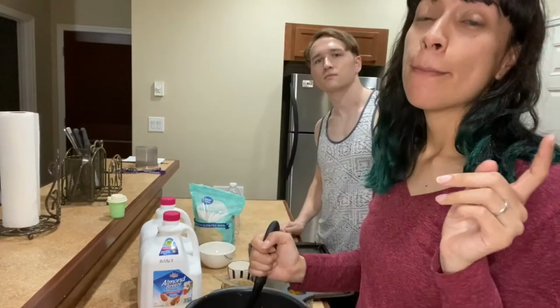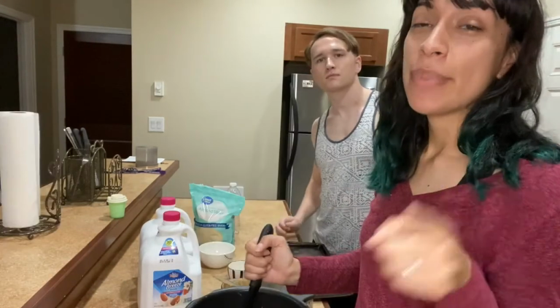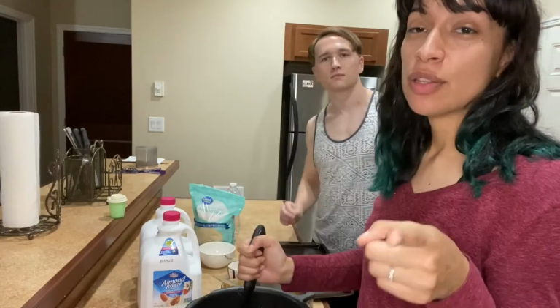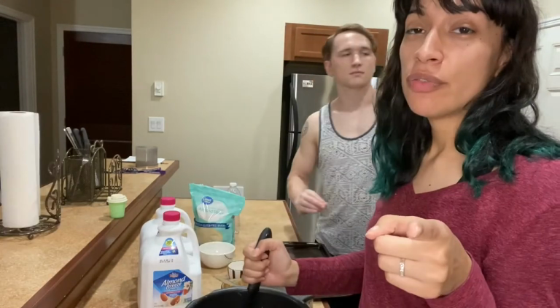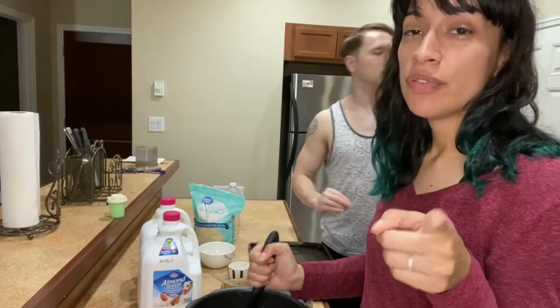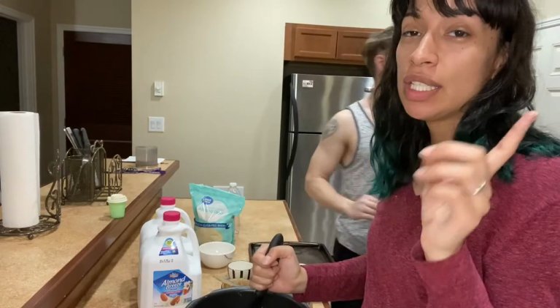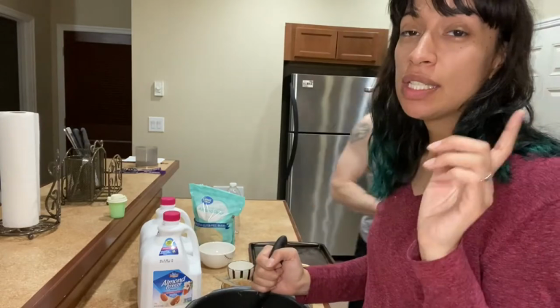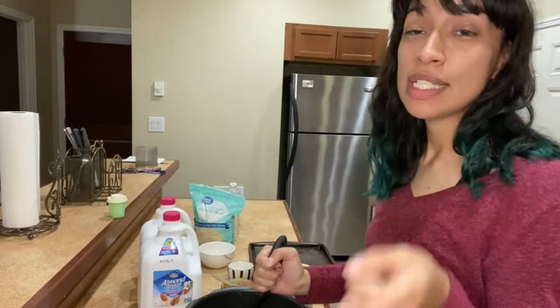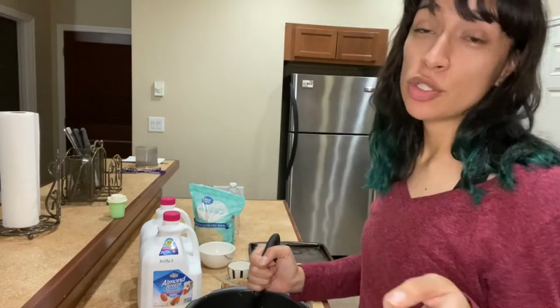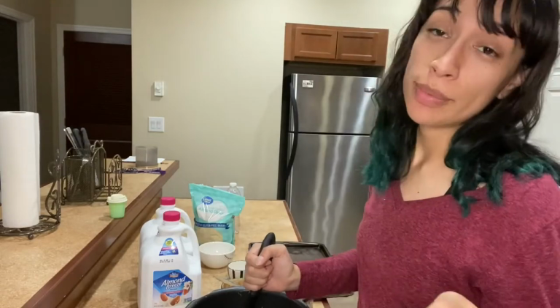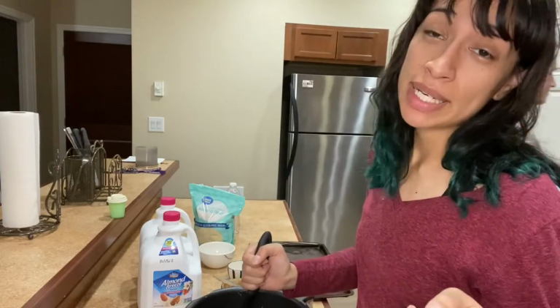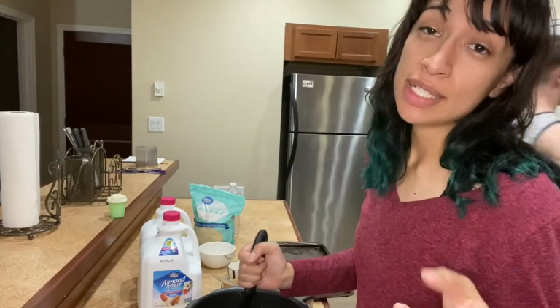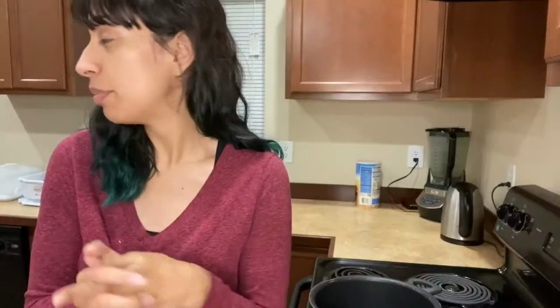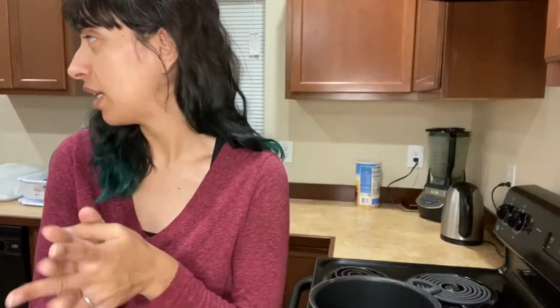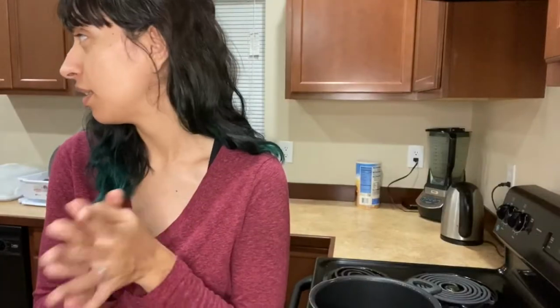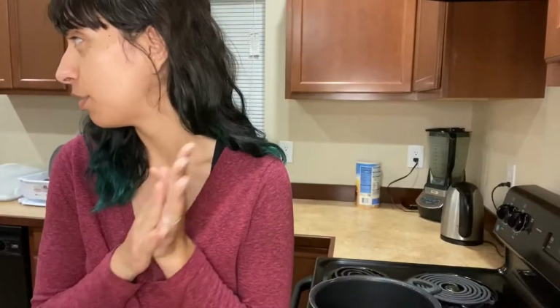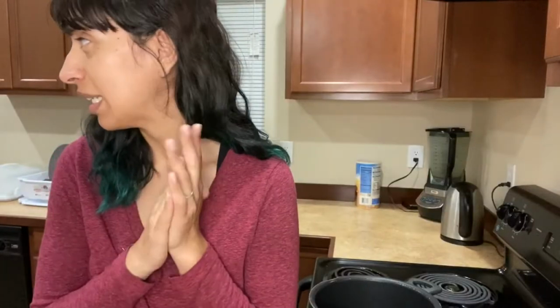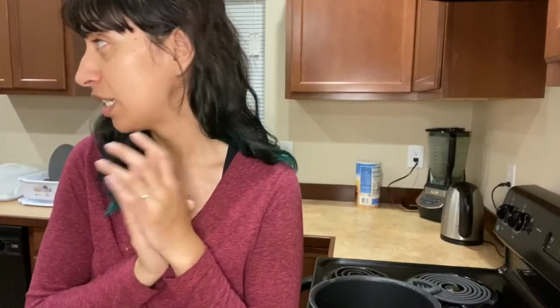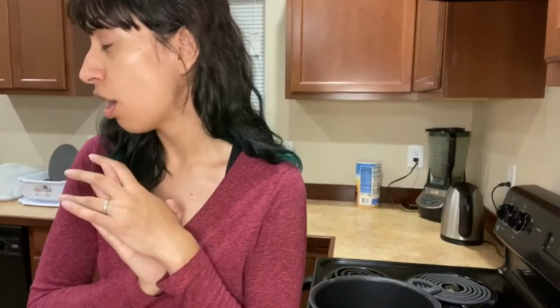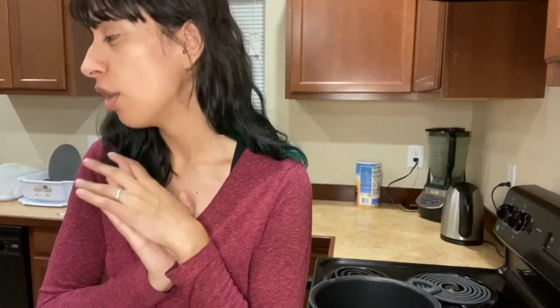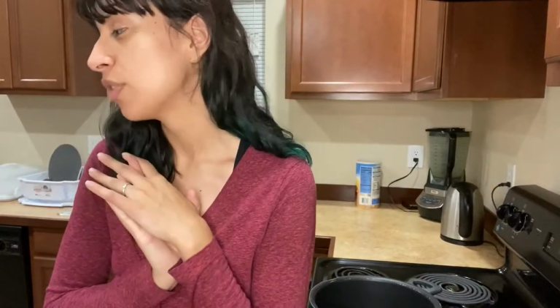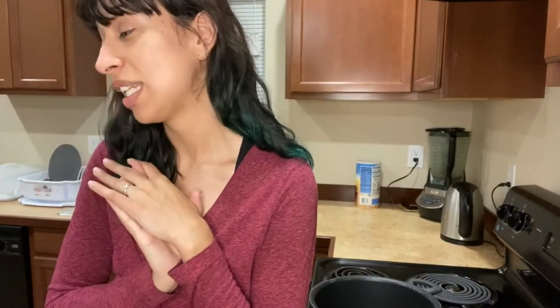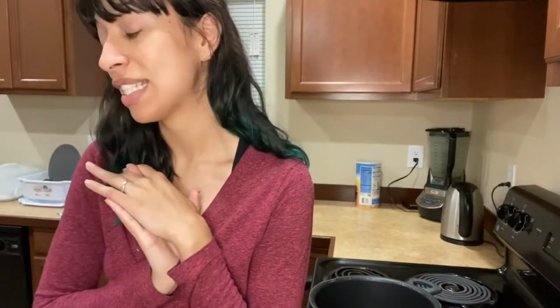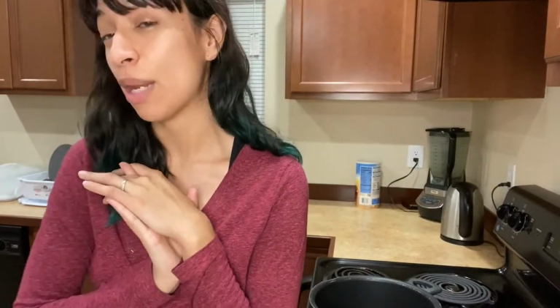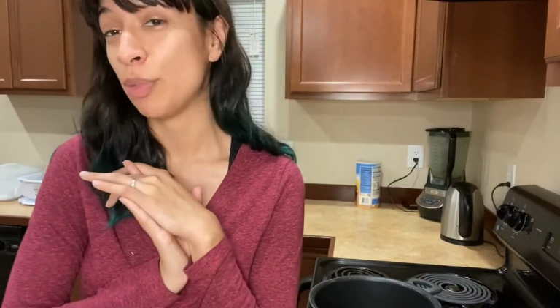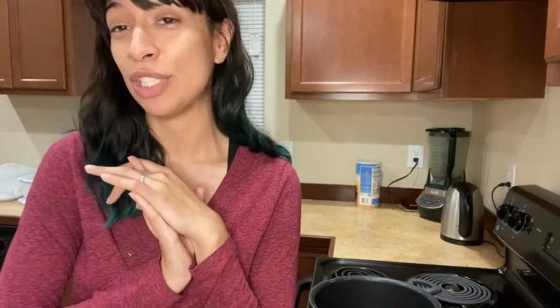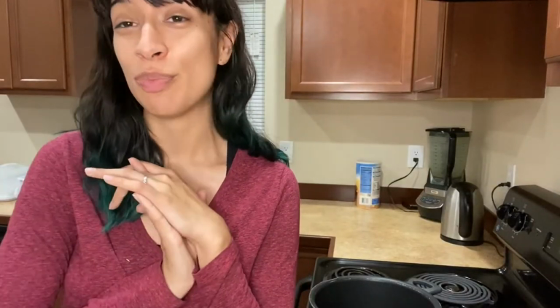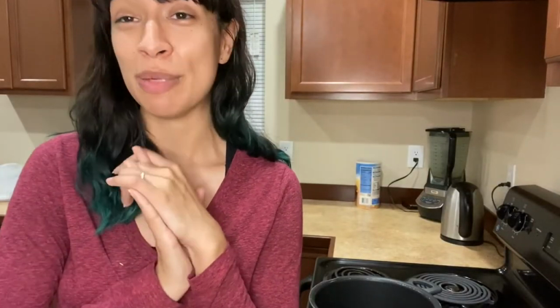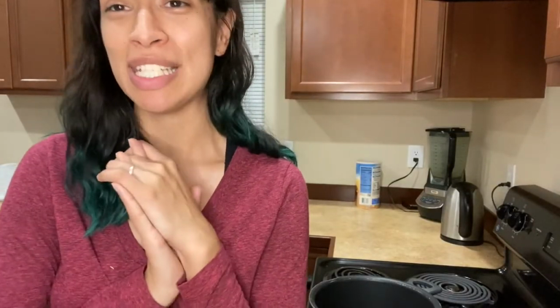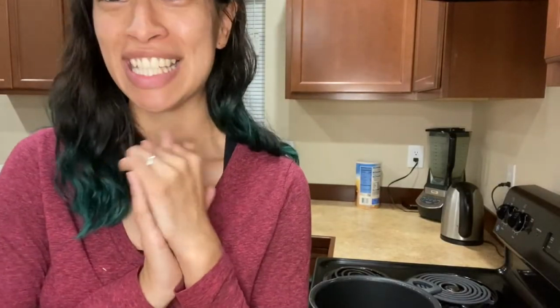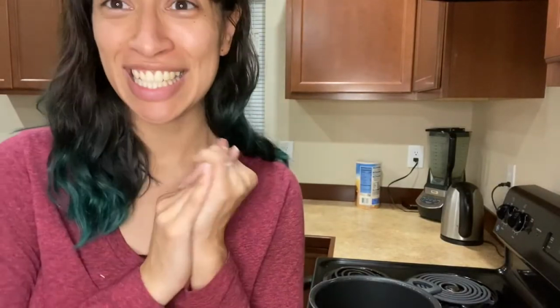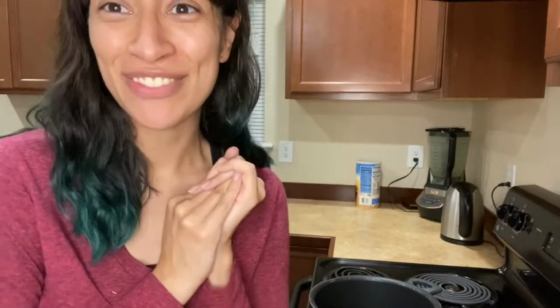Bake at 350, 10 to 12 minutes, then the red light is off. So I think it's time to put those babies in the oven.